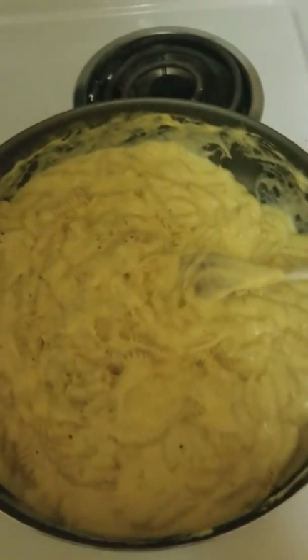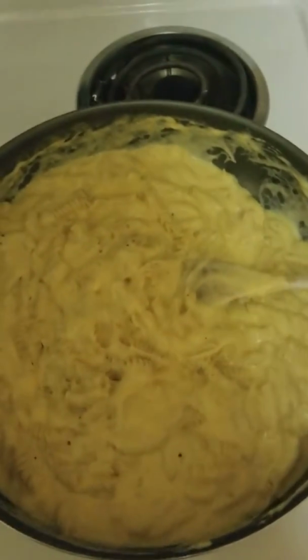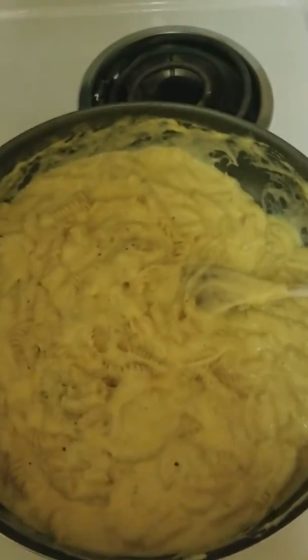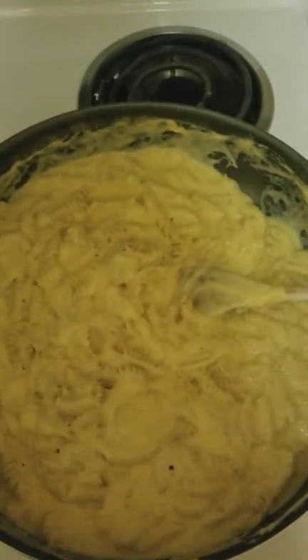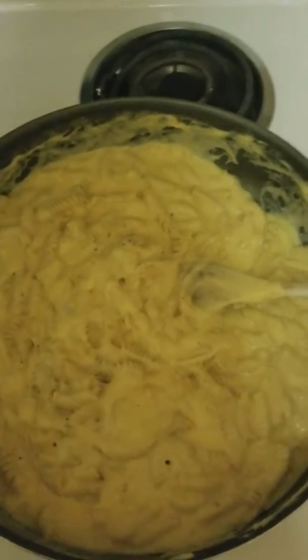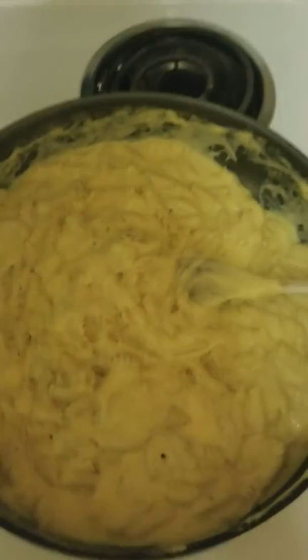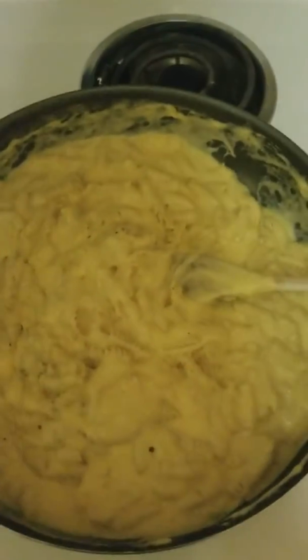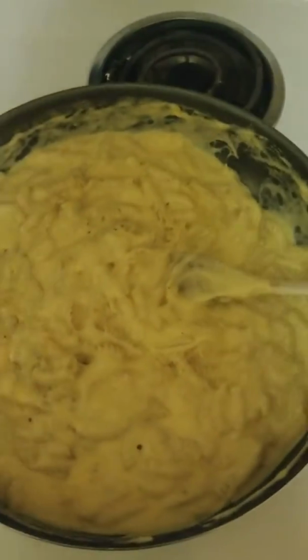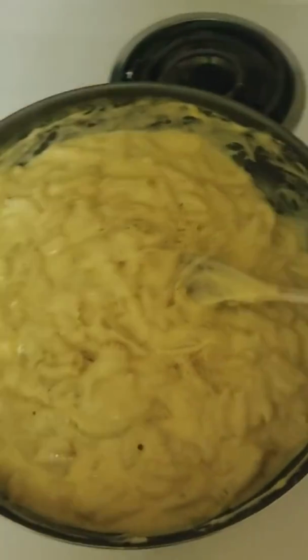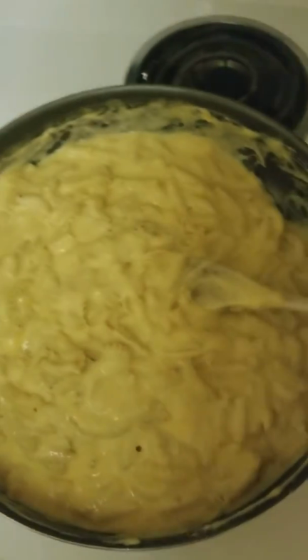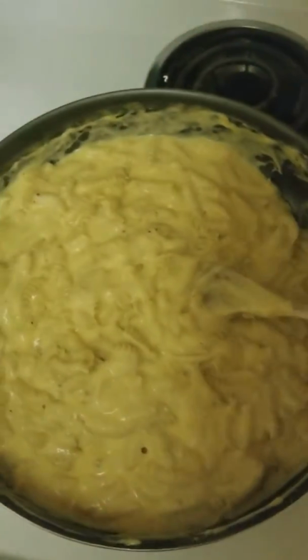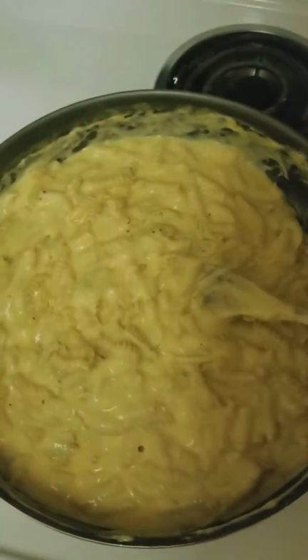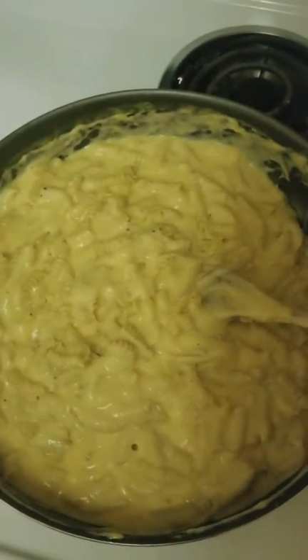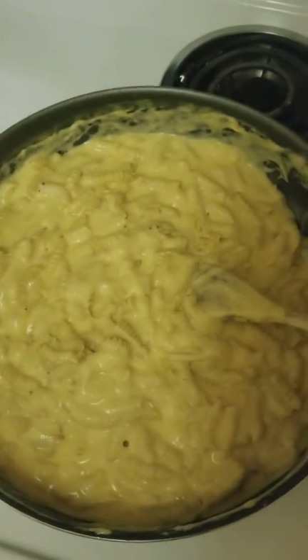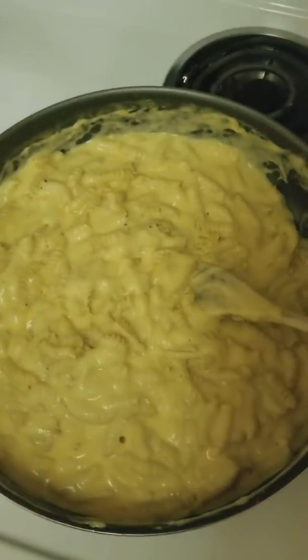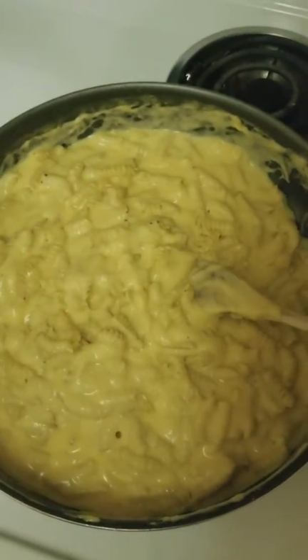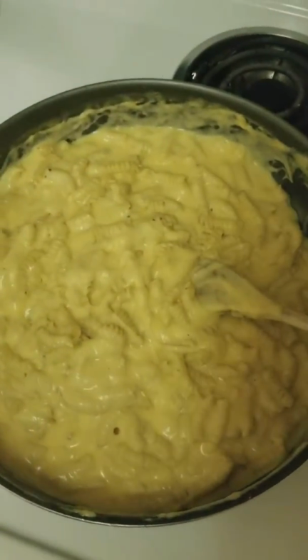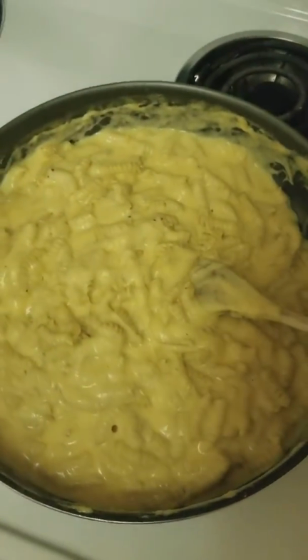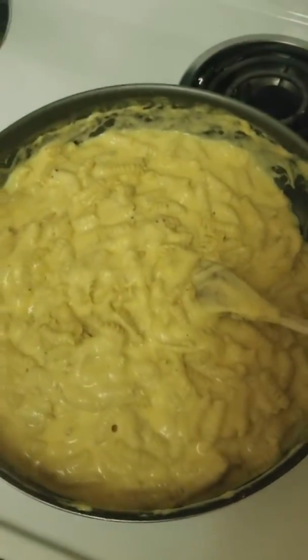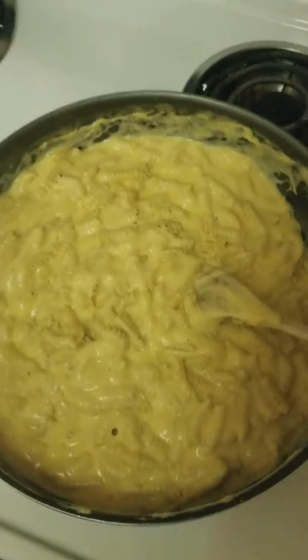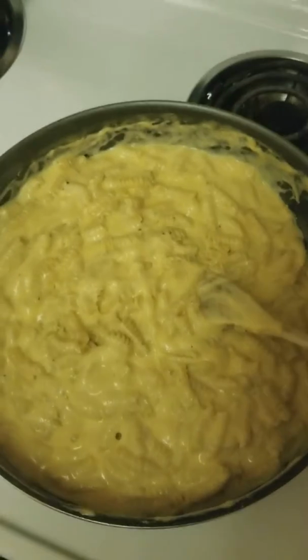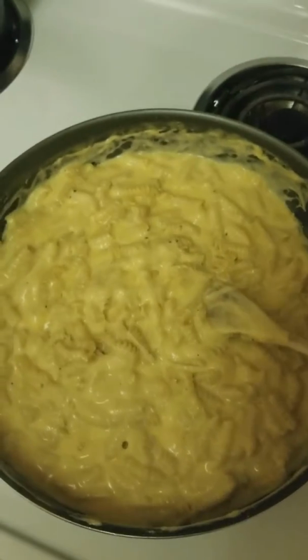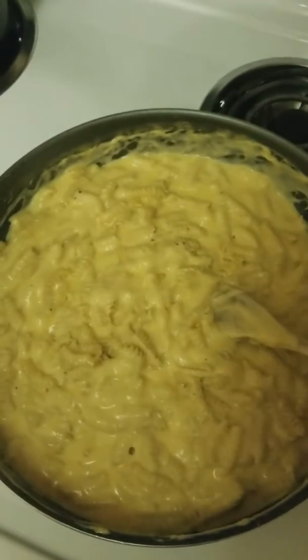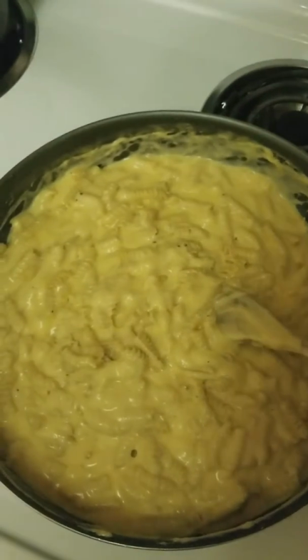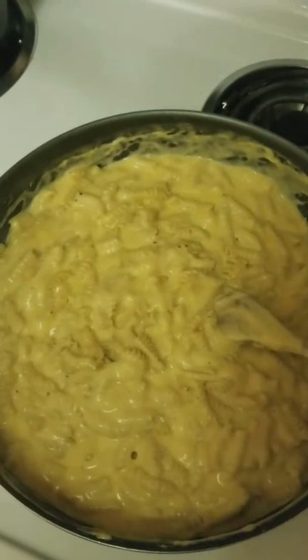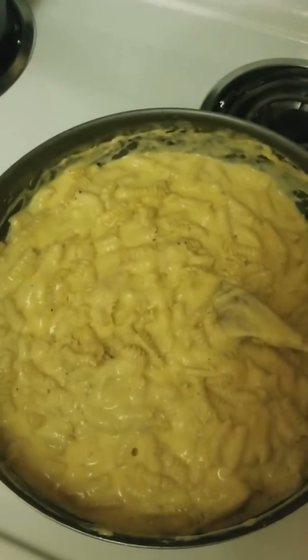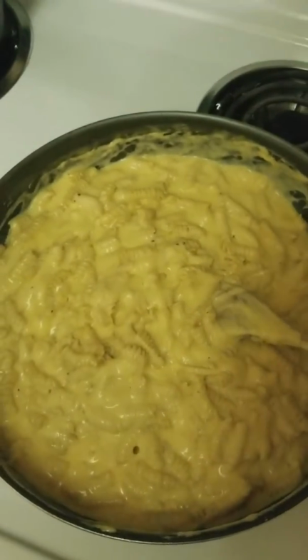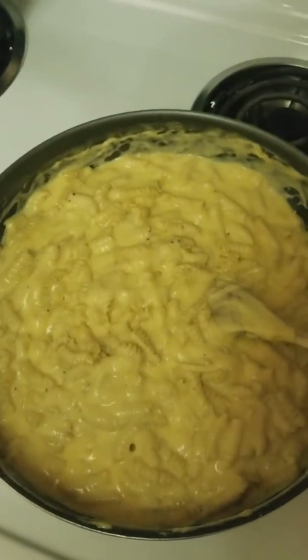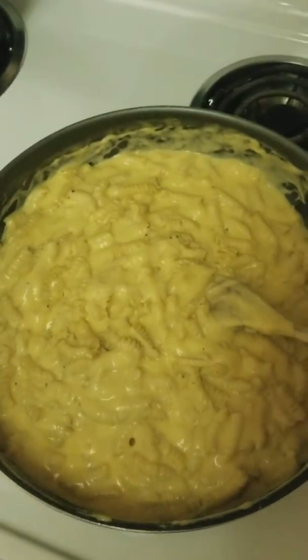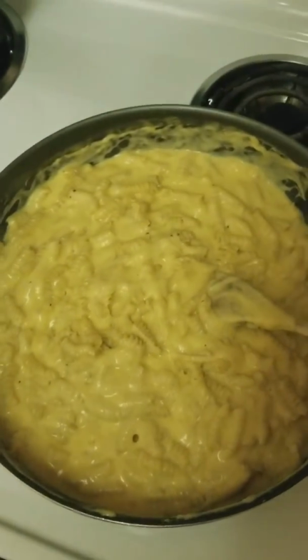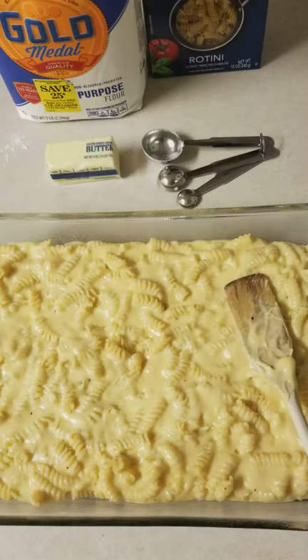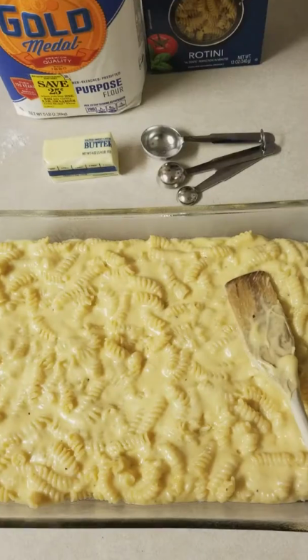Now that it's all mixed in, we're going to go throw it in the pan and get ready to do the garlic bread on top.